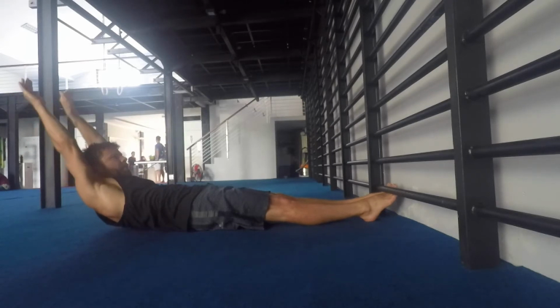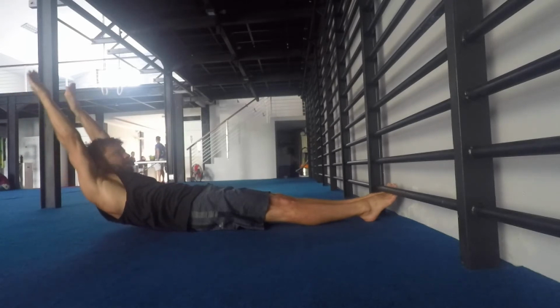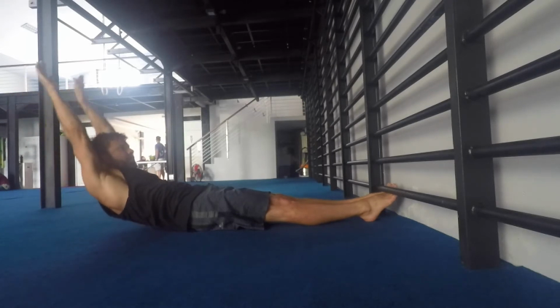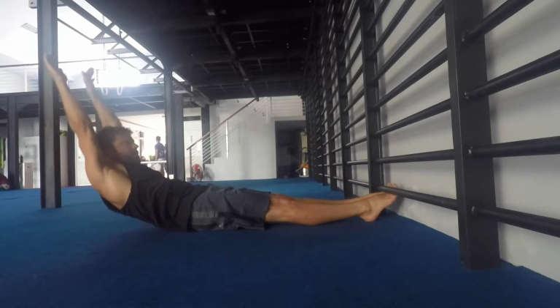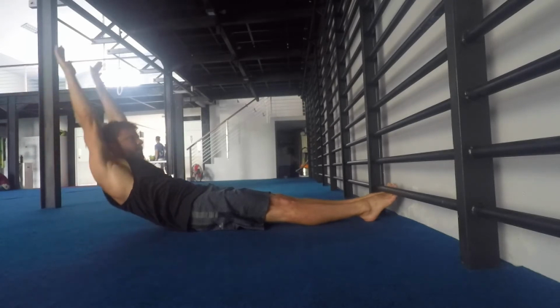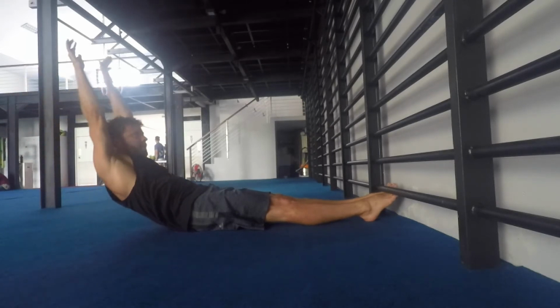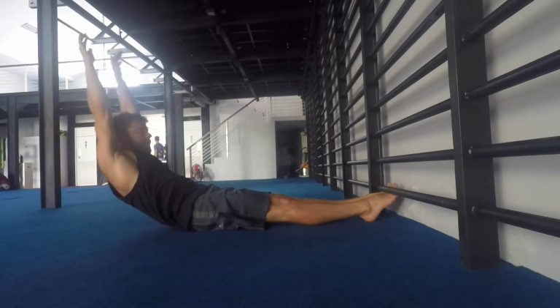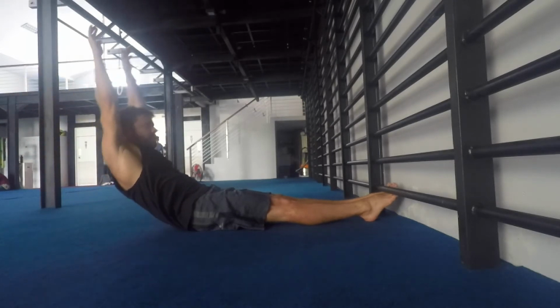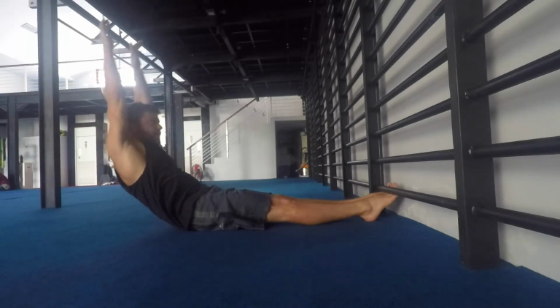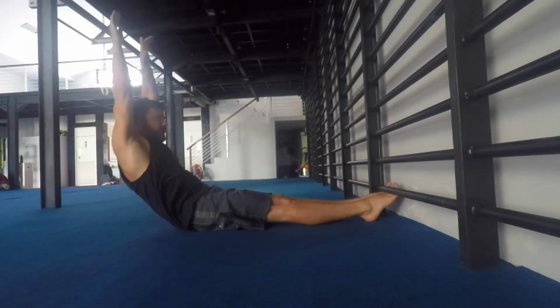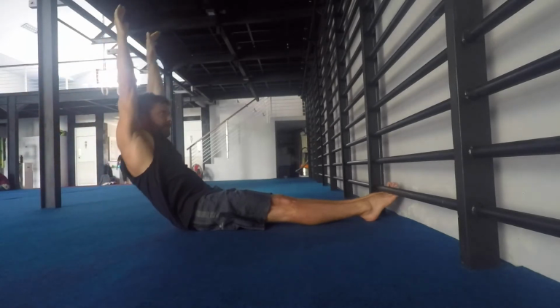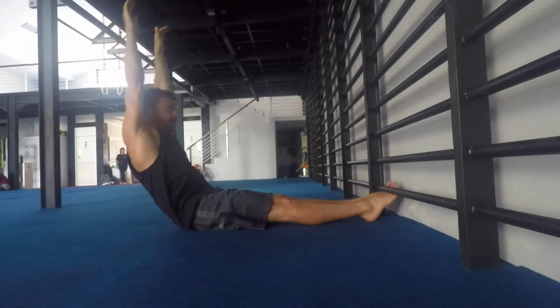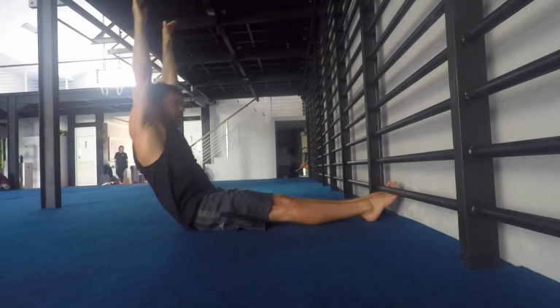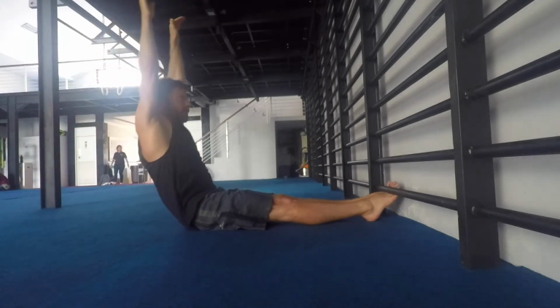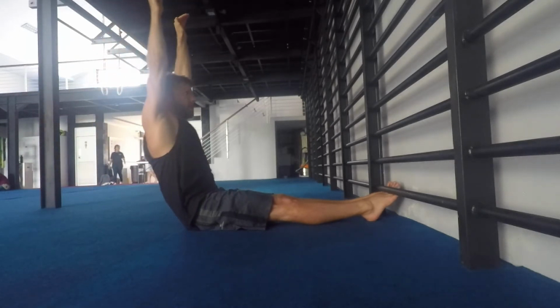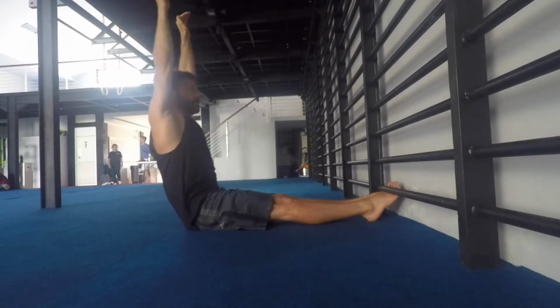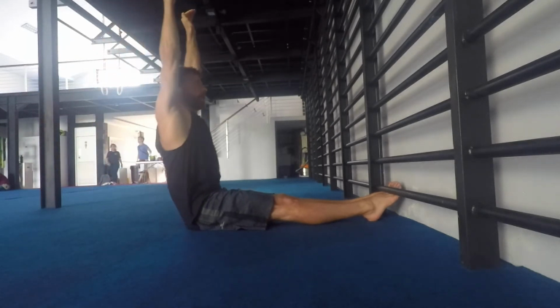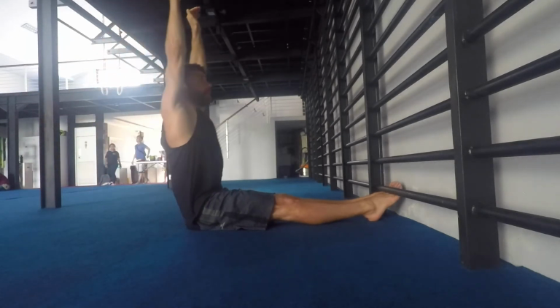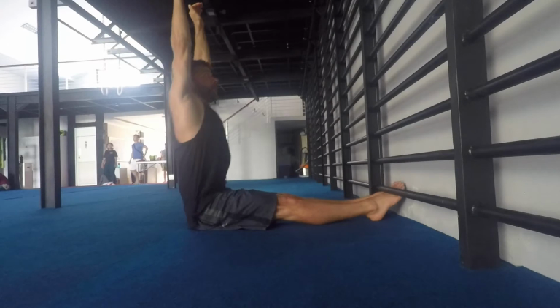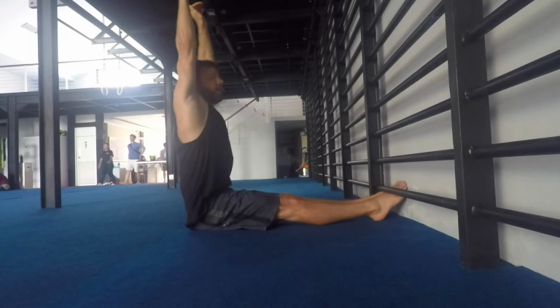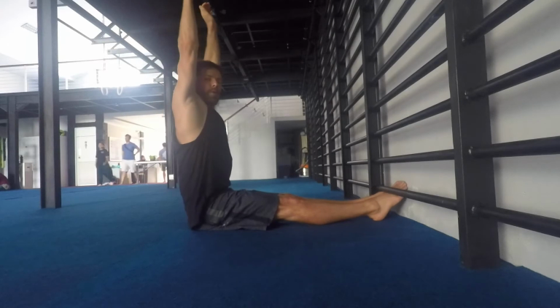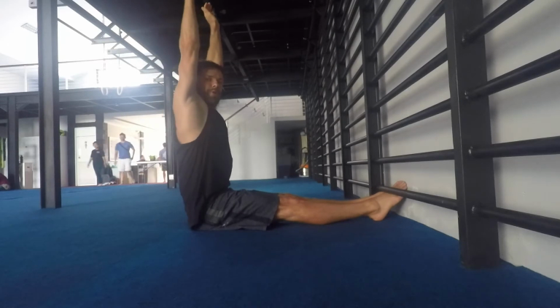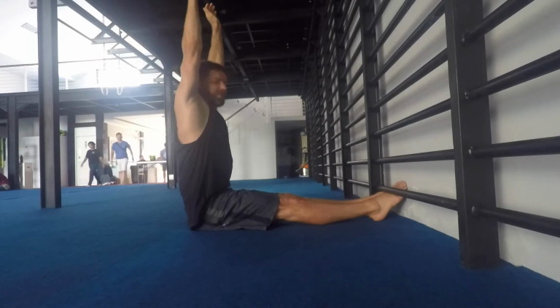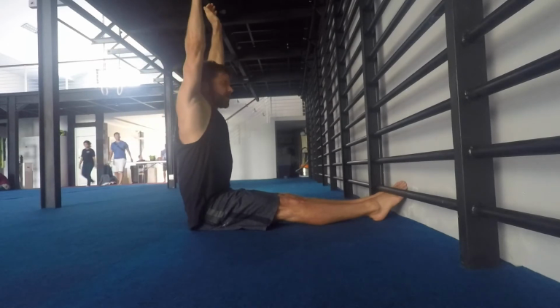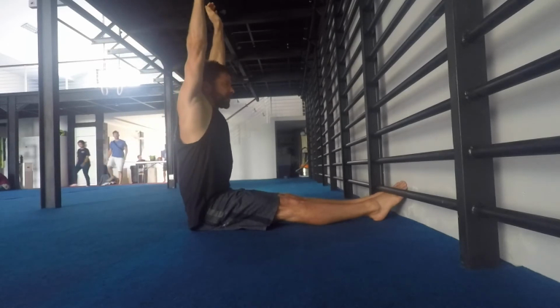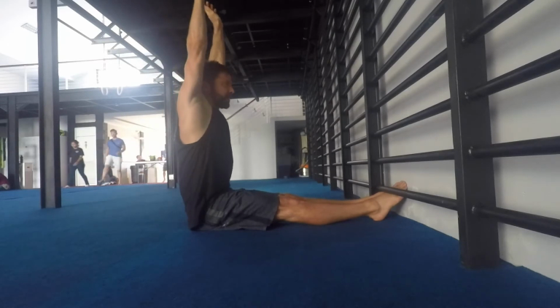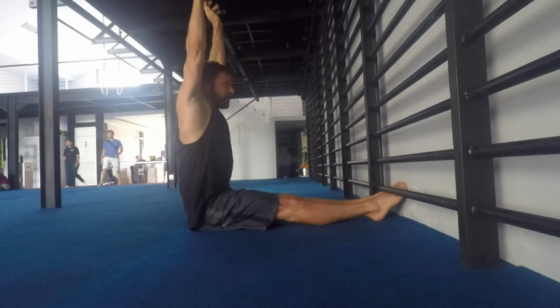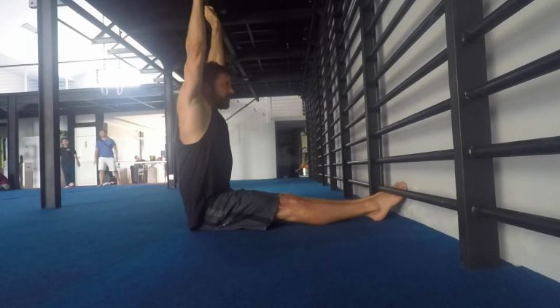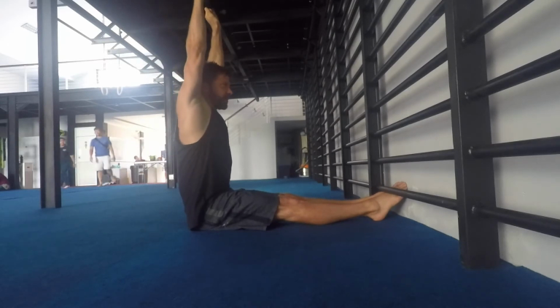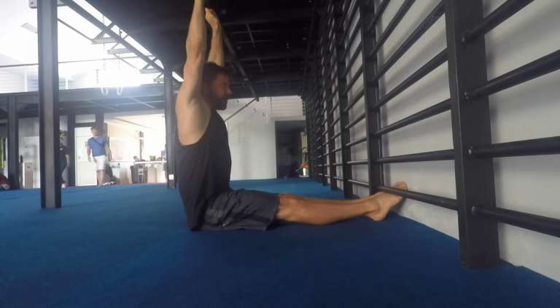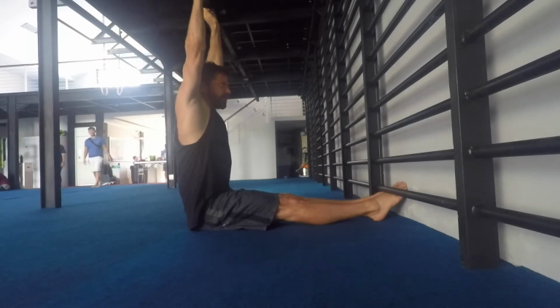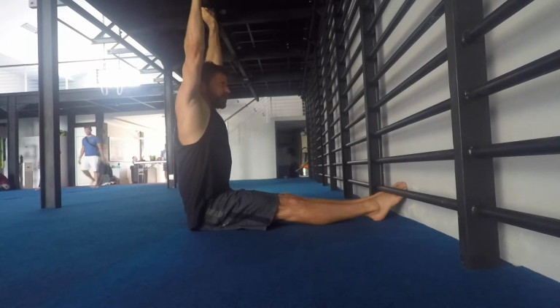And then I'm going to slowly start to lift all the way back up and reach to the ceiling in this top position.